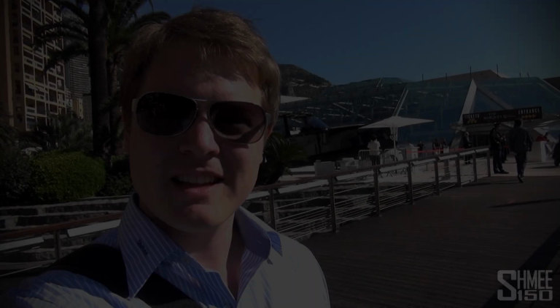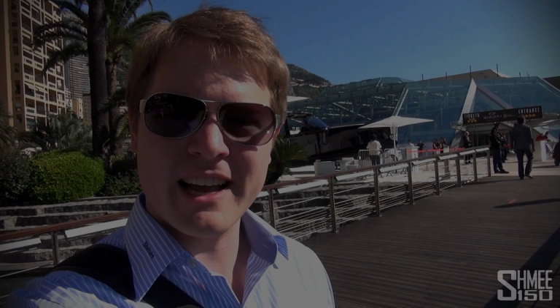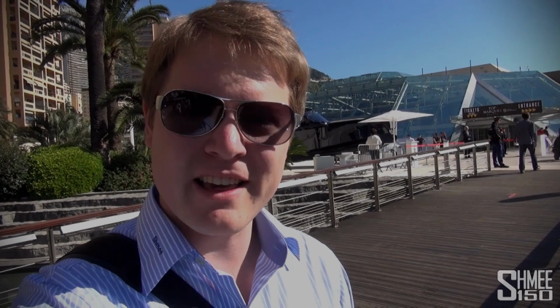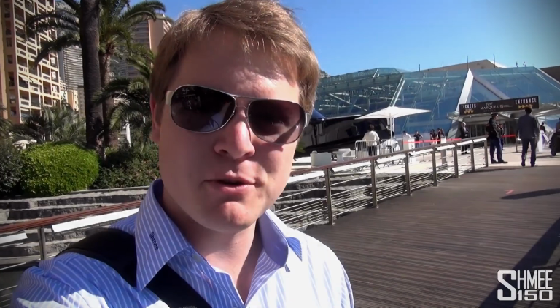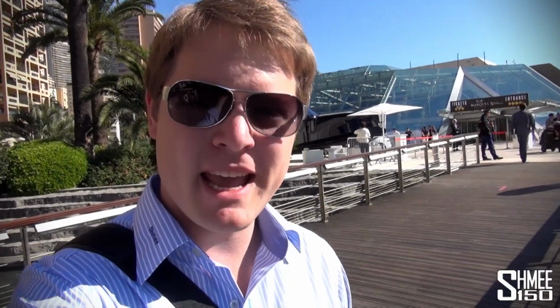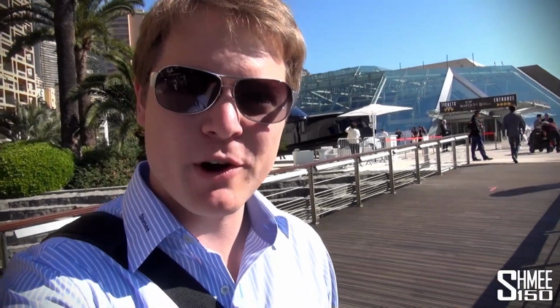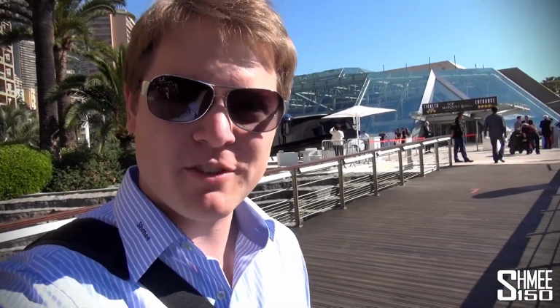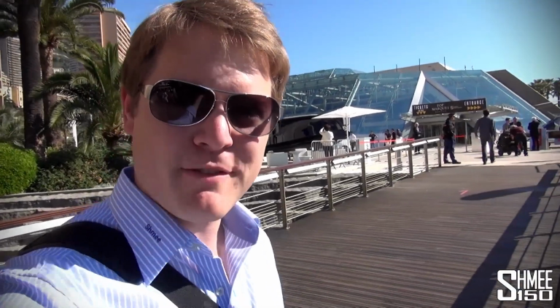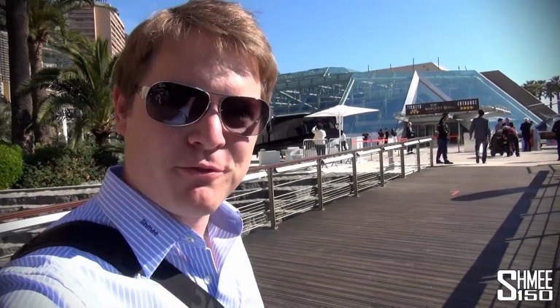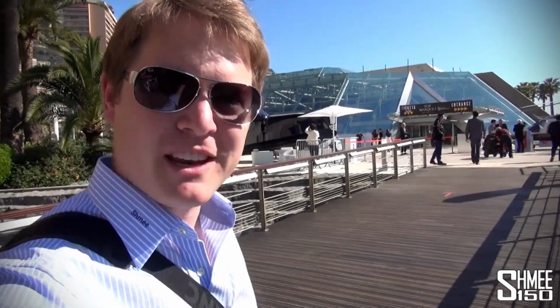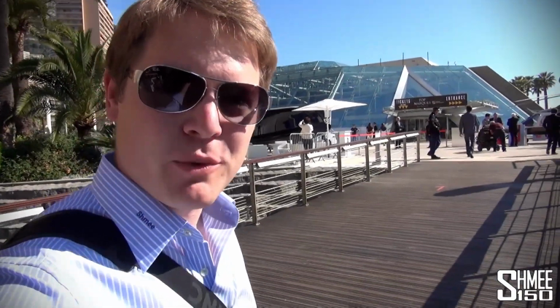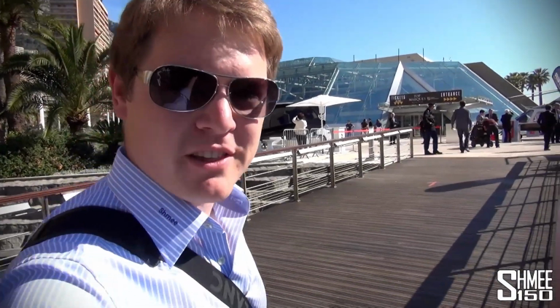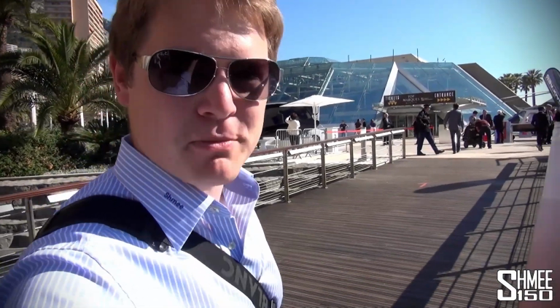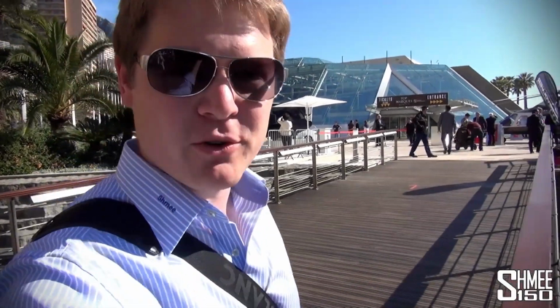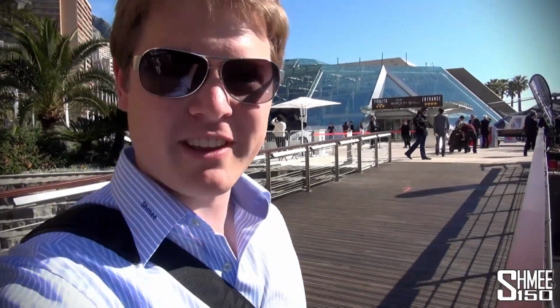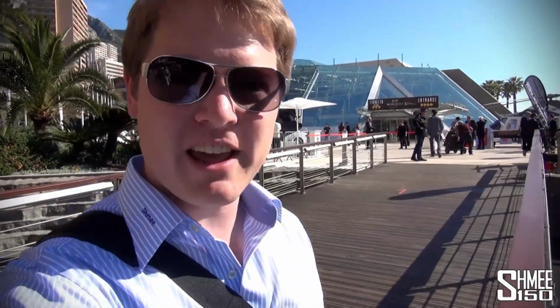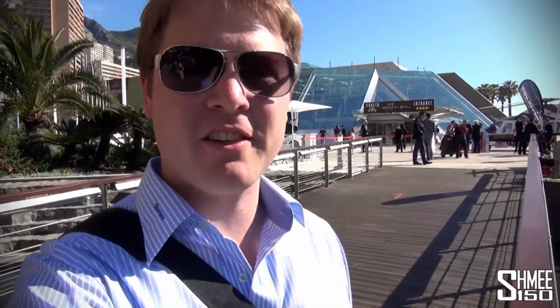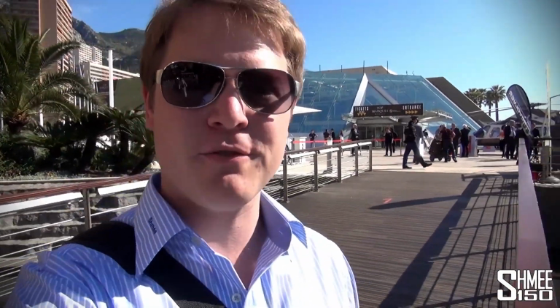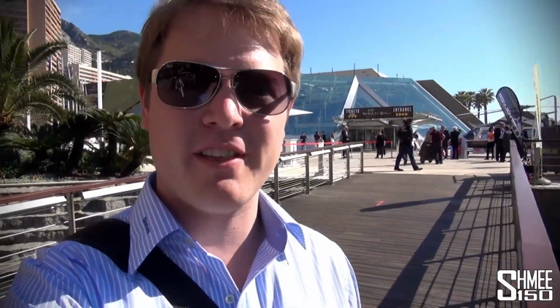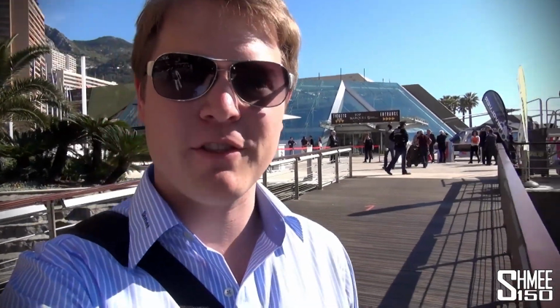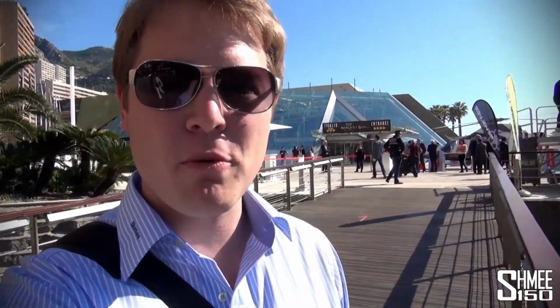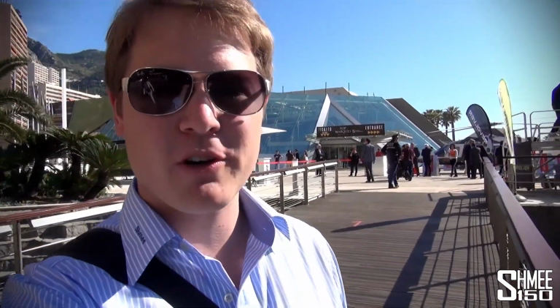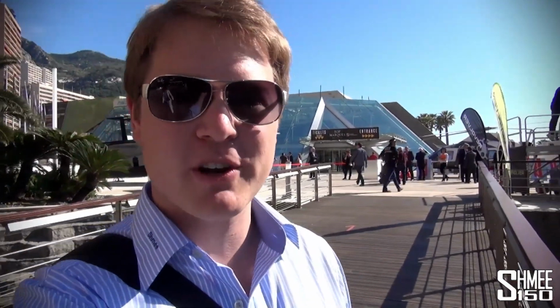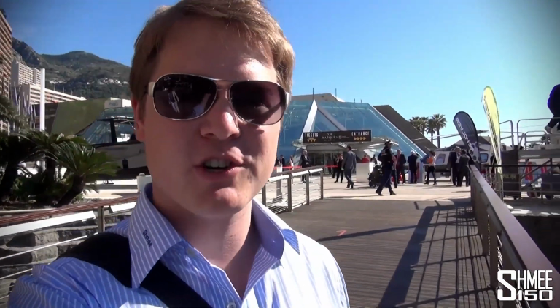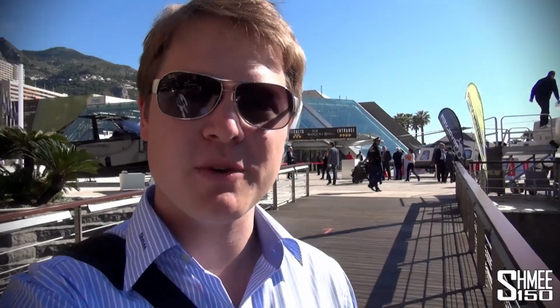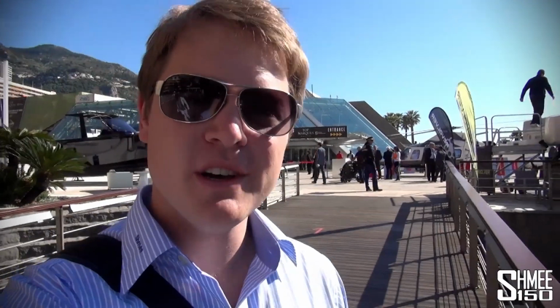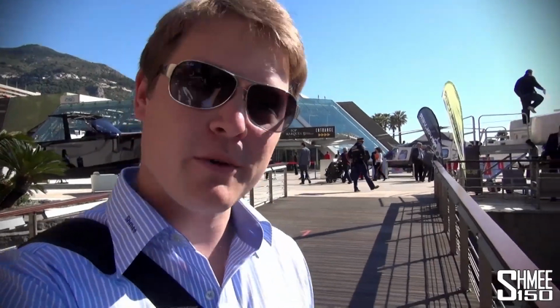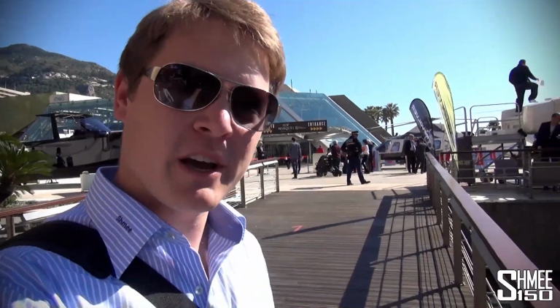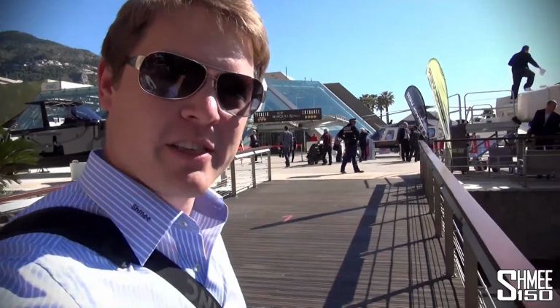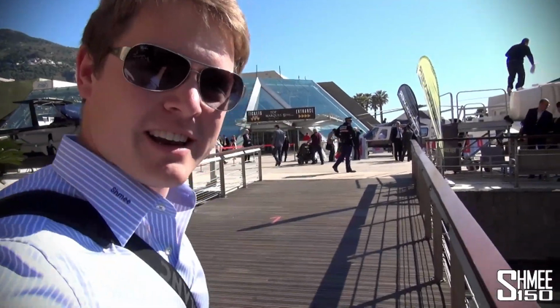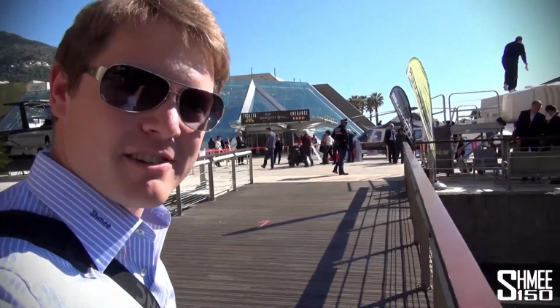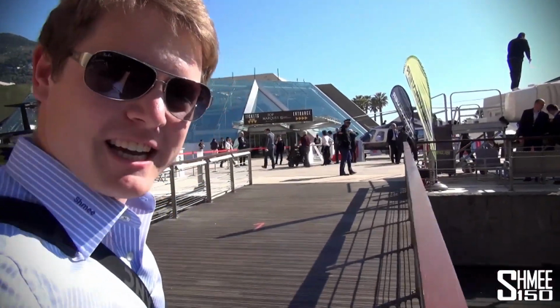Hi guys, I'm Shmee and welcome to day 15 of the Where's Shmee tour. Today is the first day of the Top Marques Monaco show, so we're going to go inside and have a look.